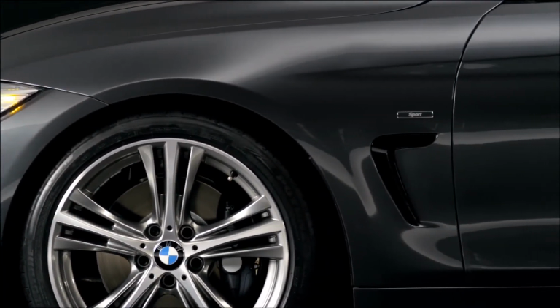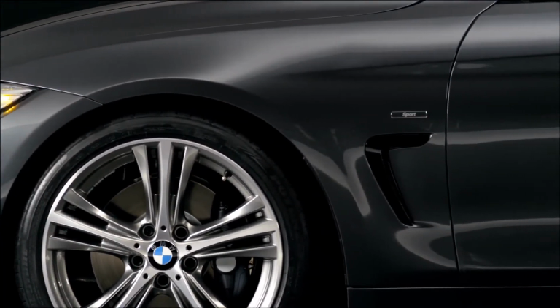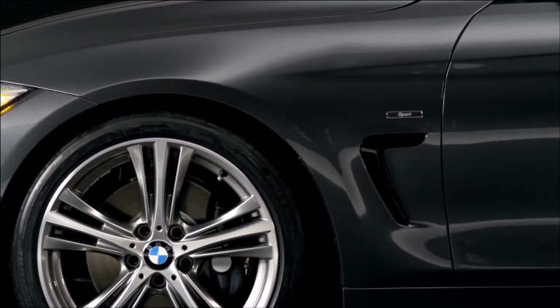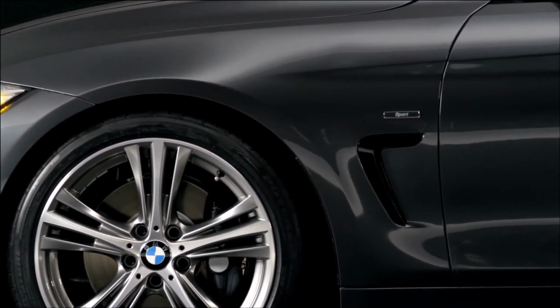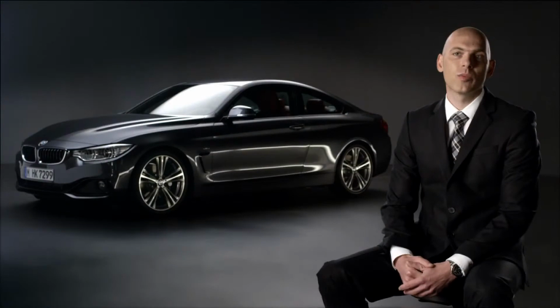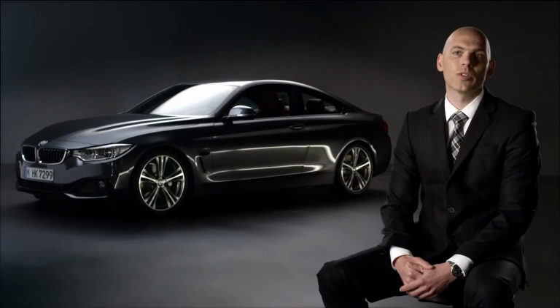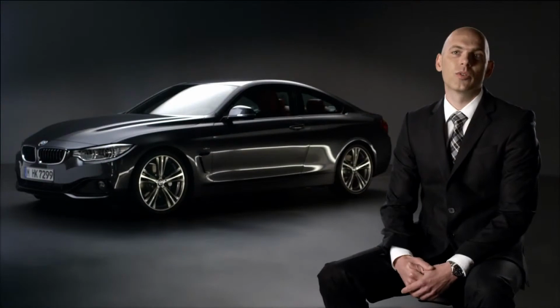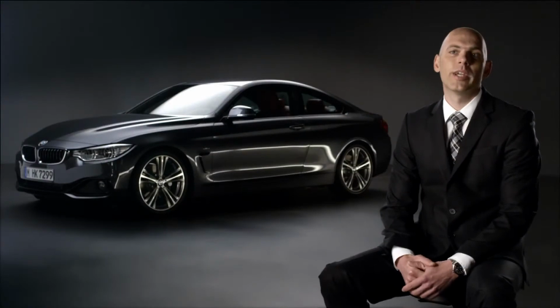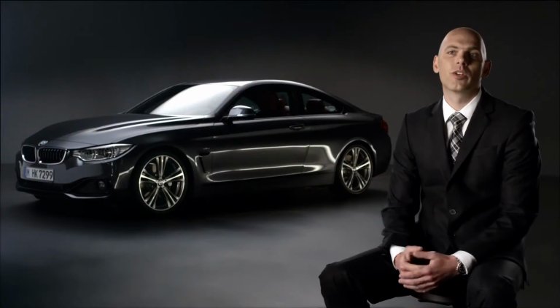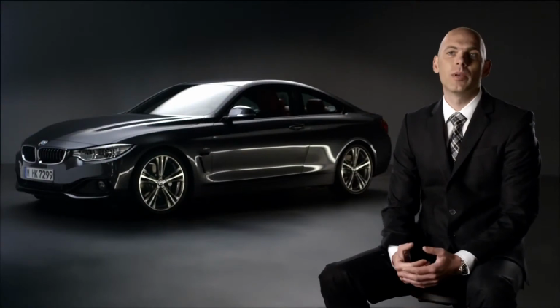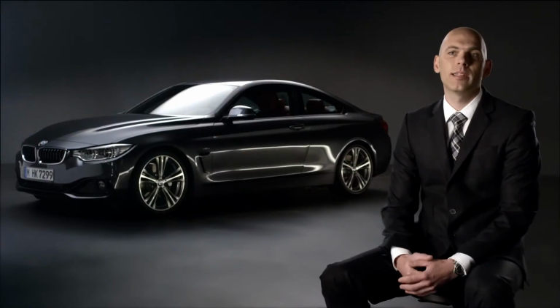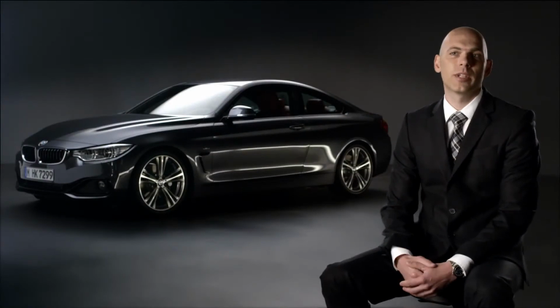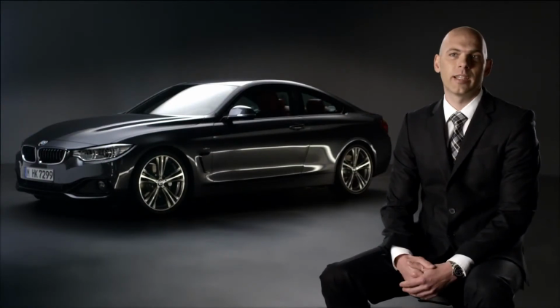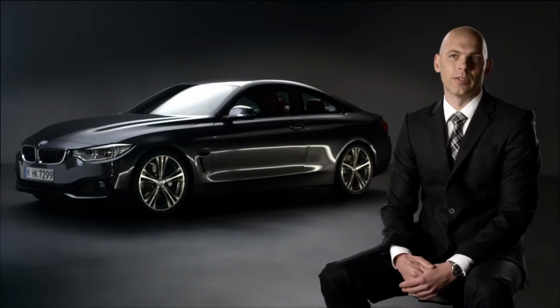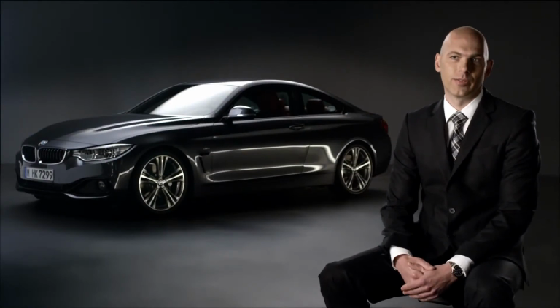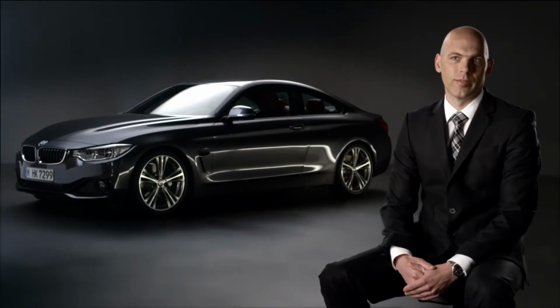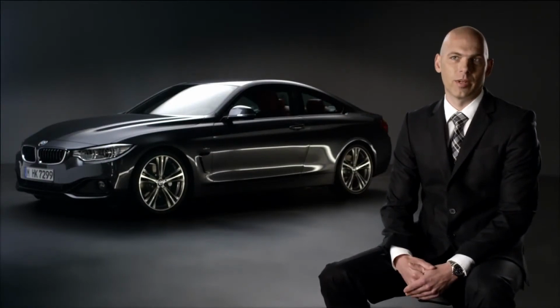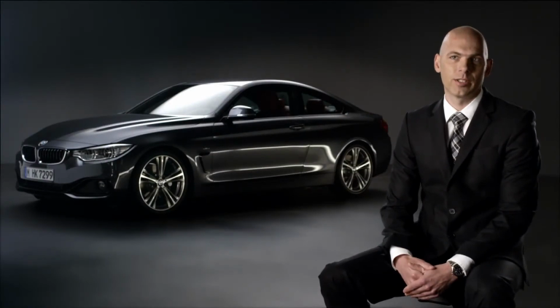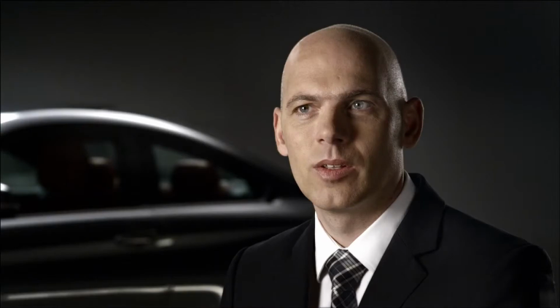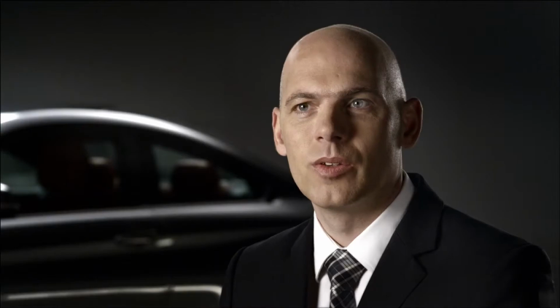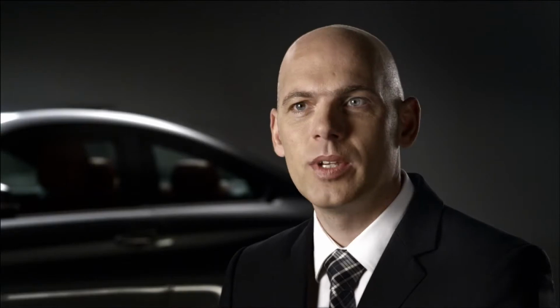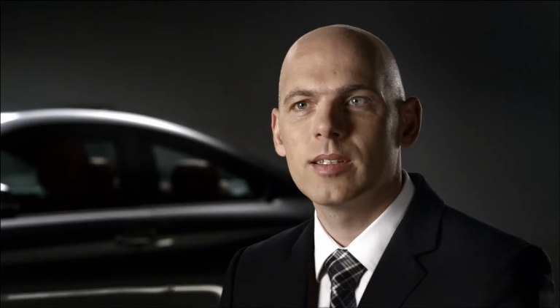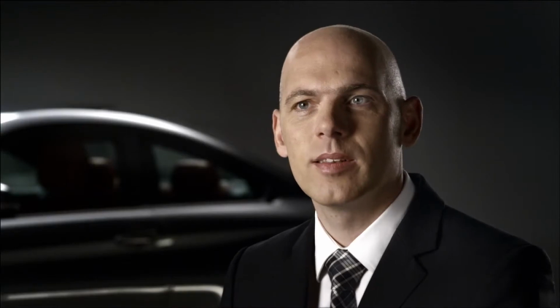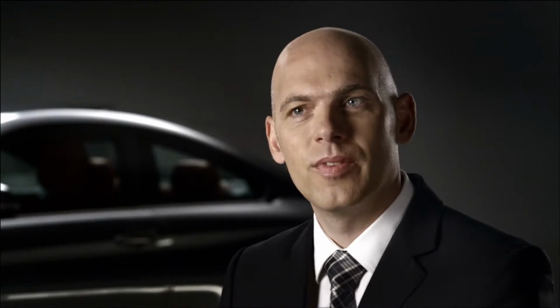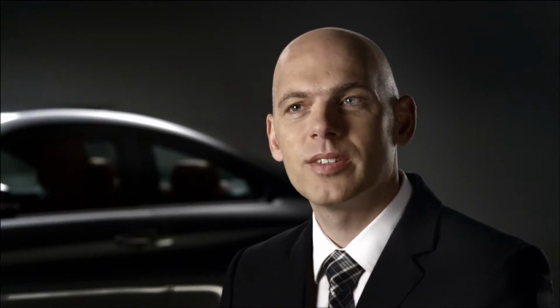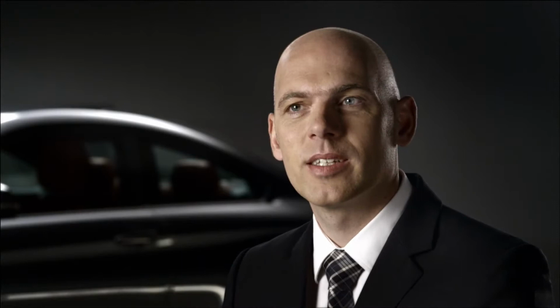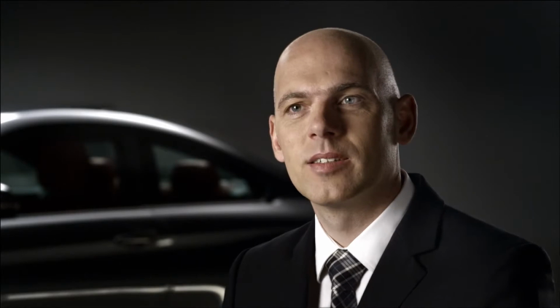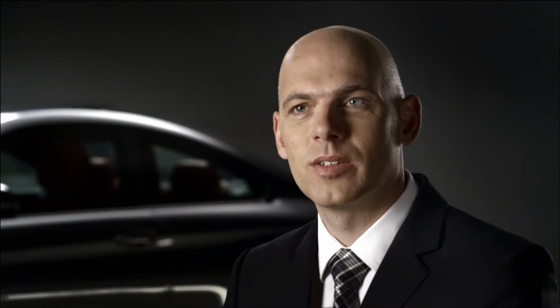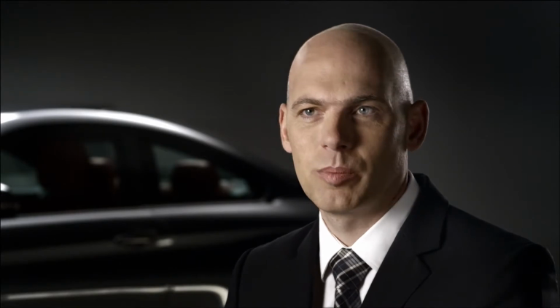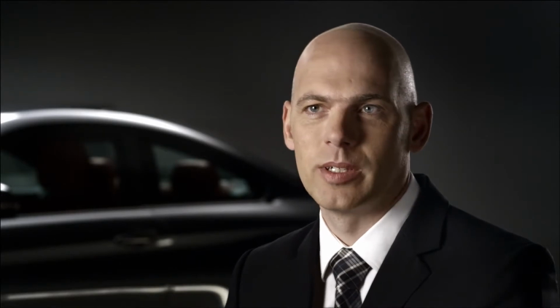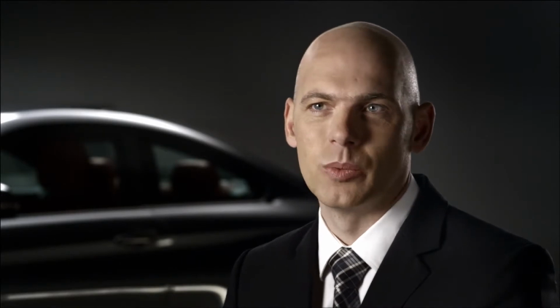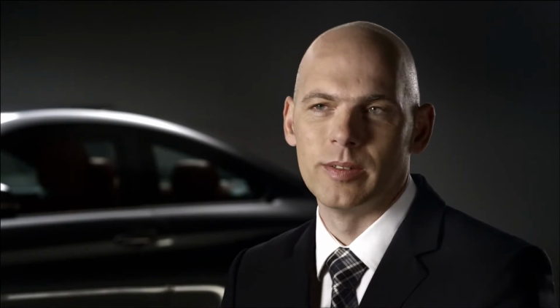Our intention was to create a completely new category of driving pleasure. You feel it the very second you get behind the wheel.